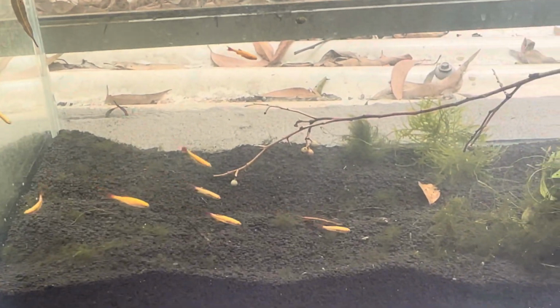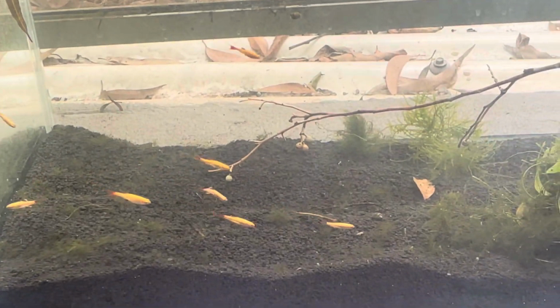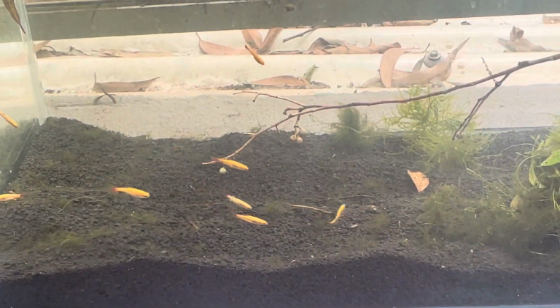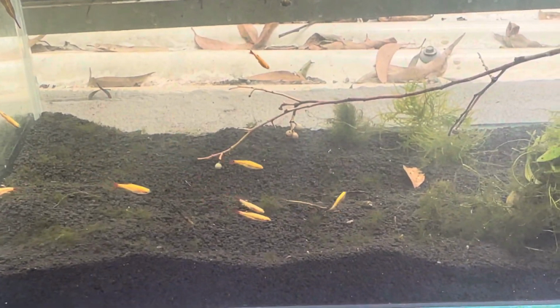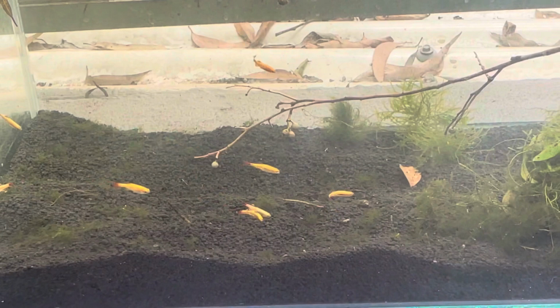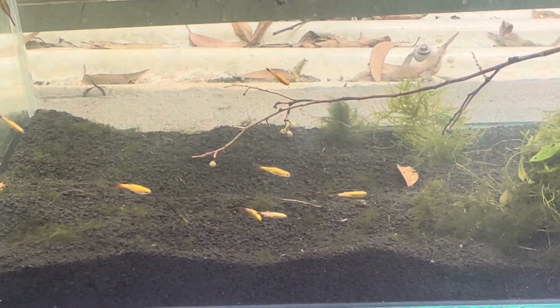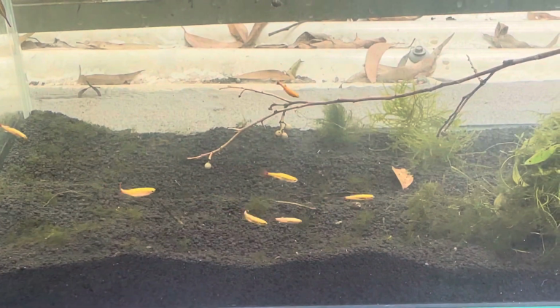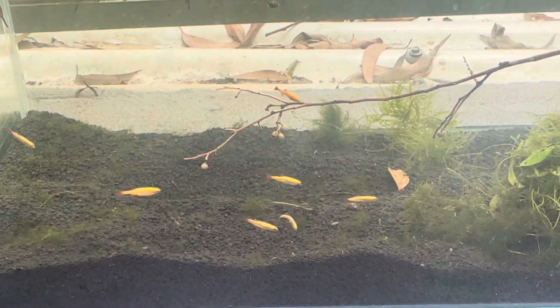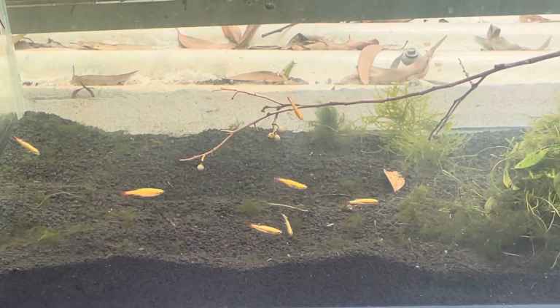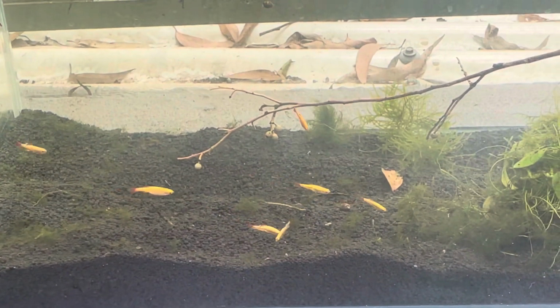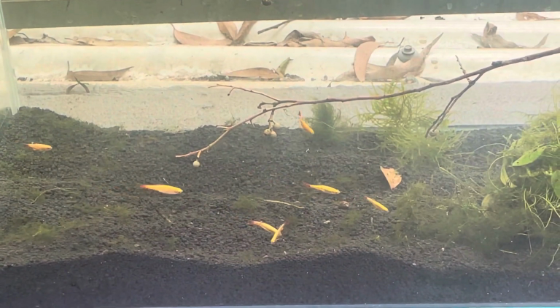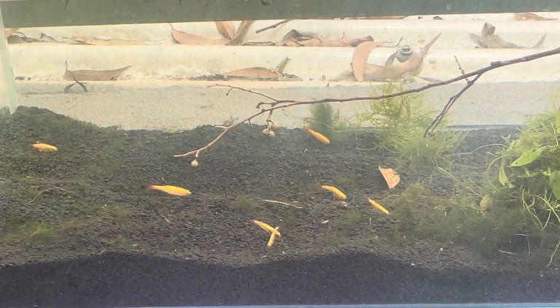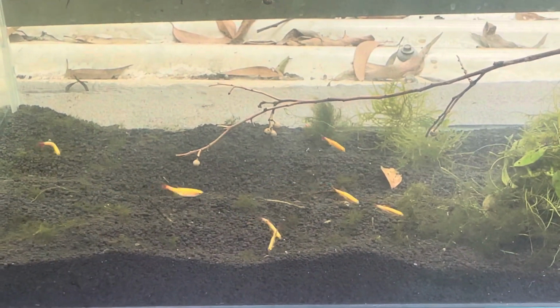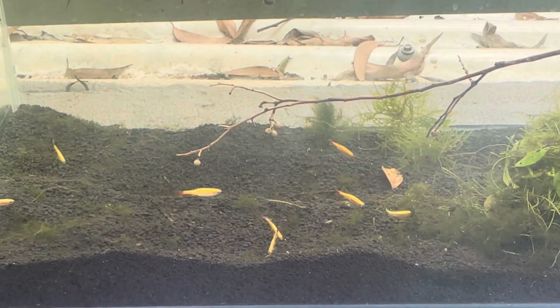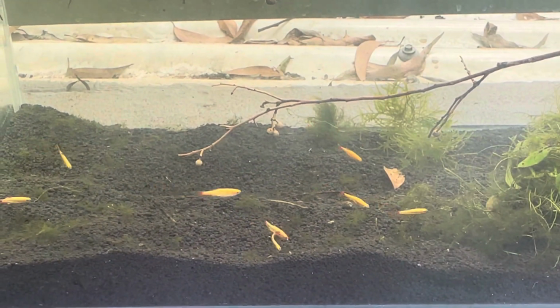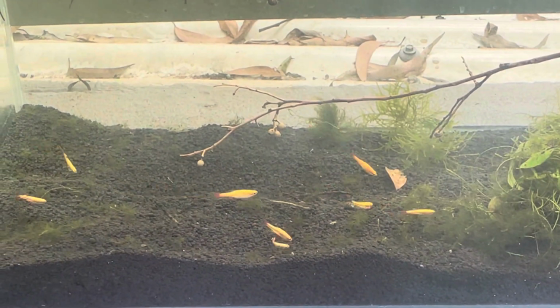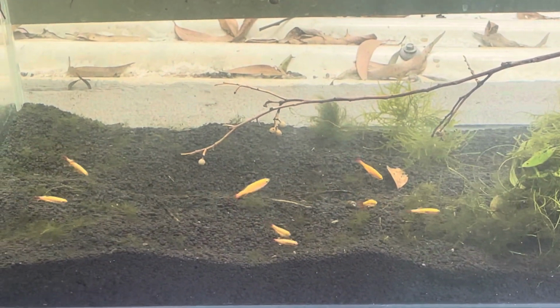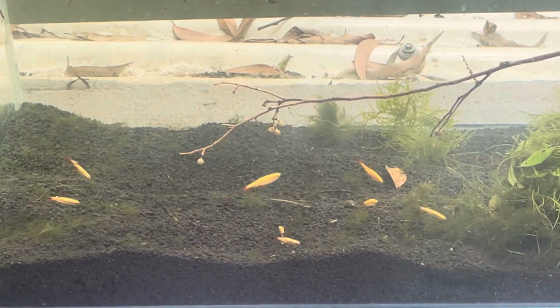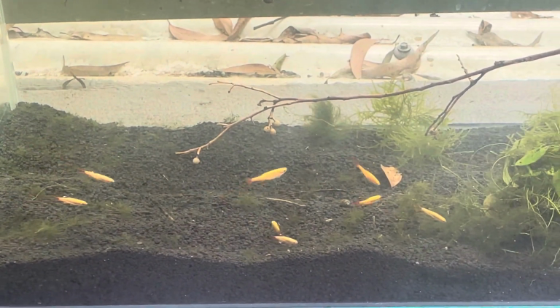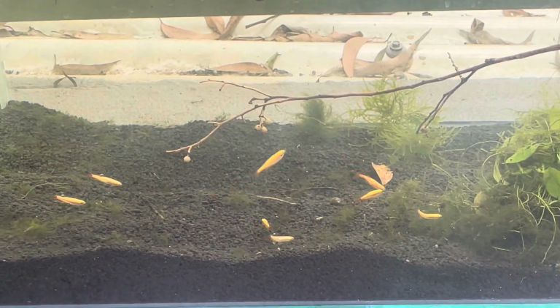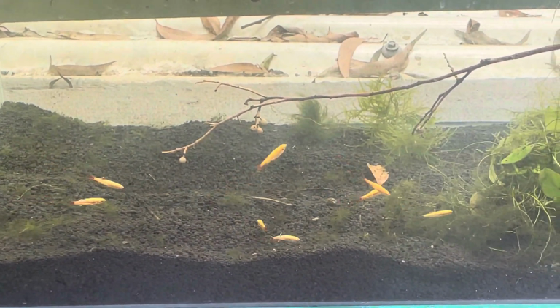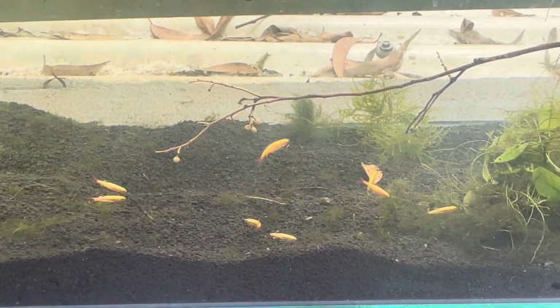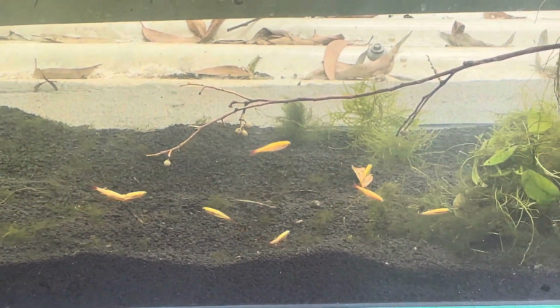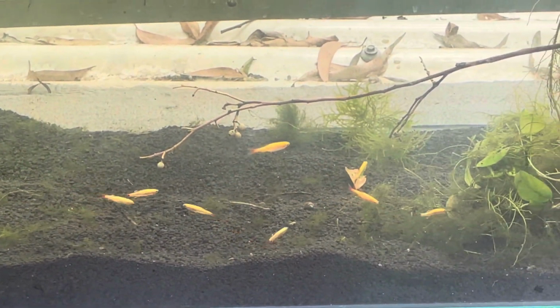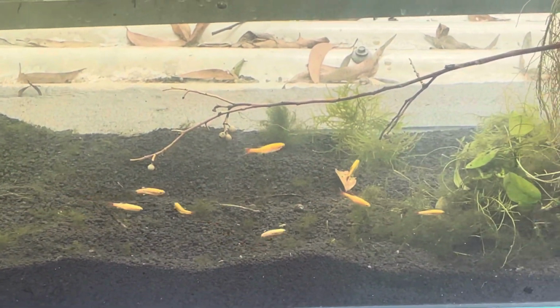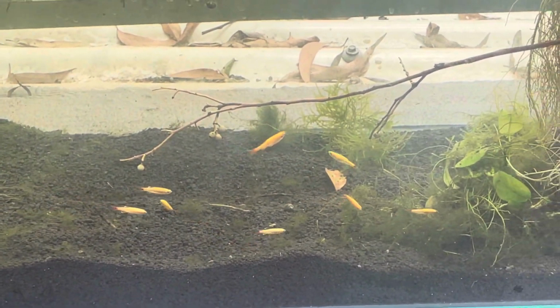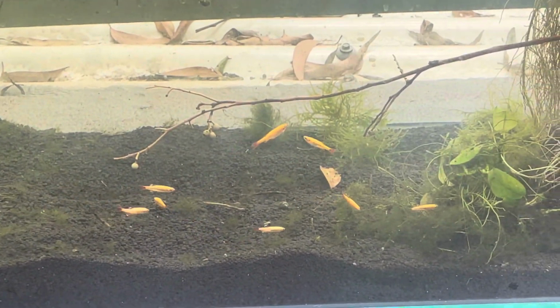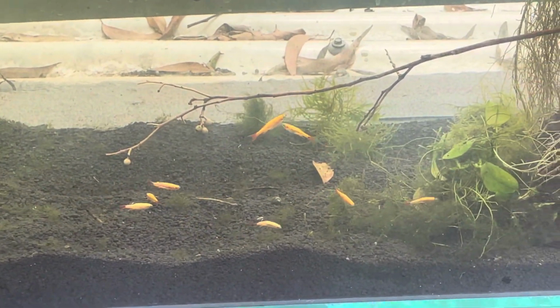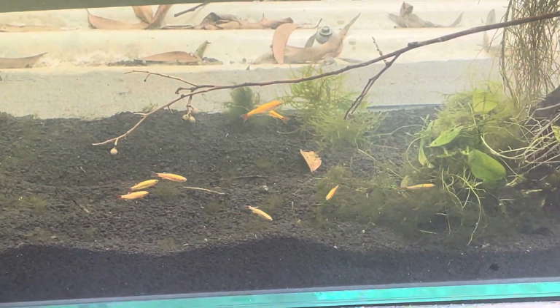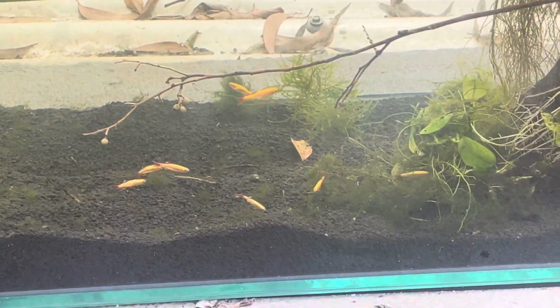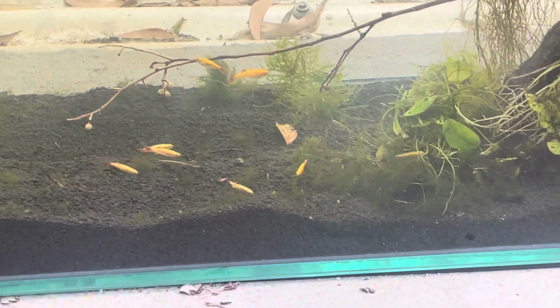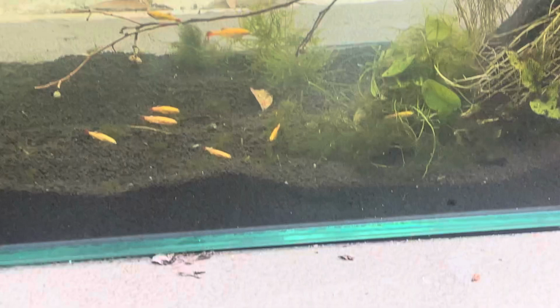Mountain clouds are very cheap fish. They're very hardy, very happy, and very easy to keep.